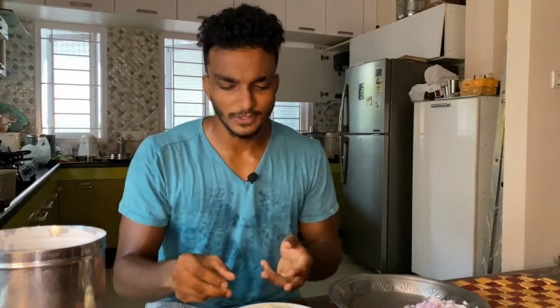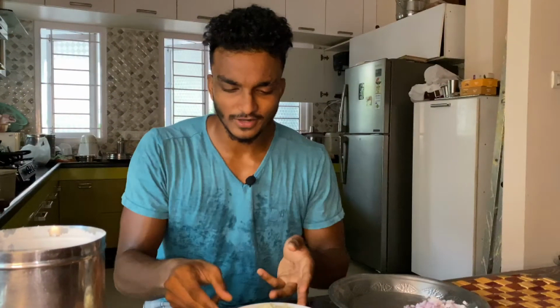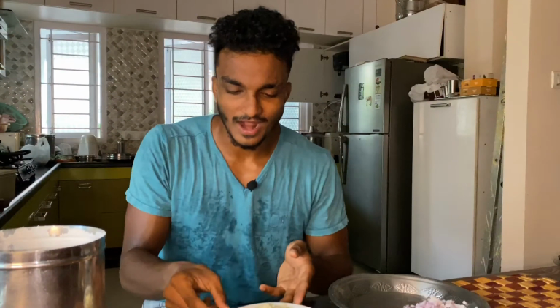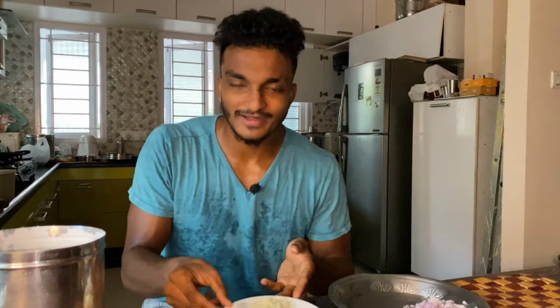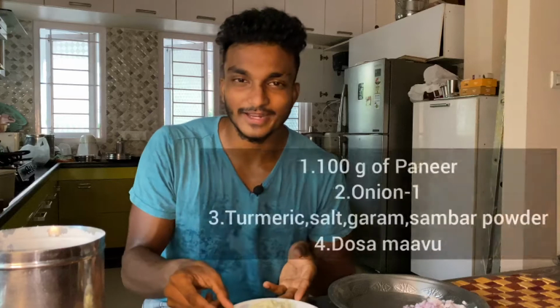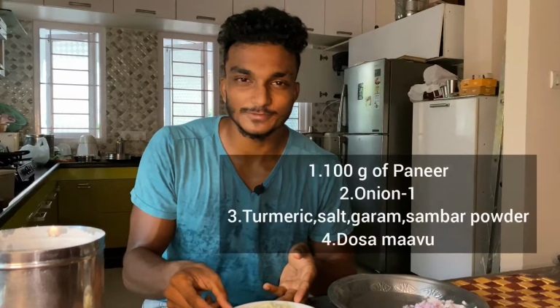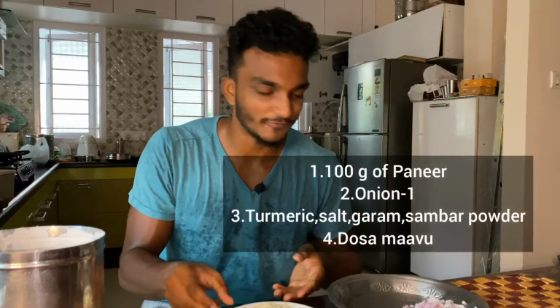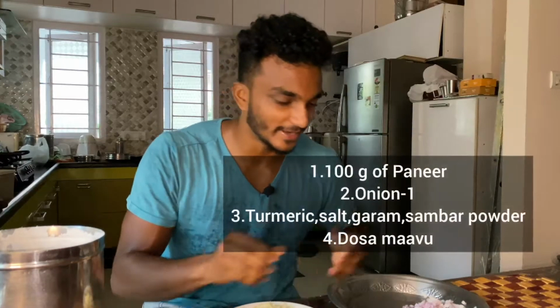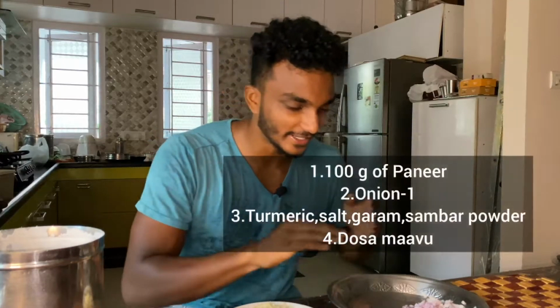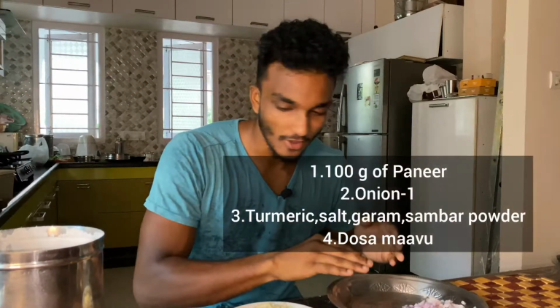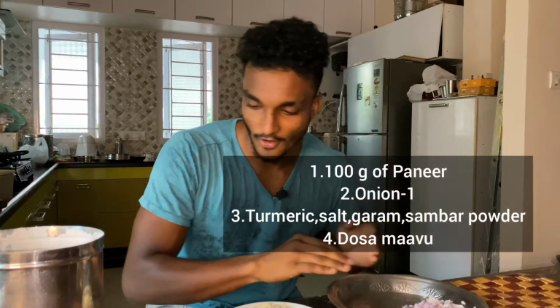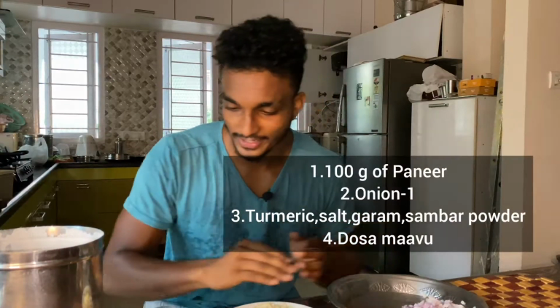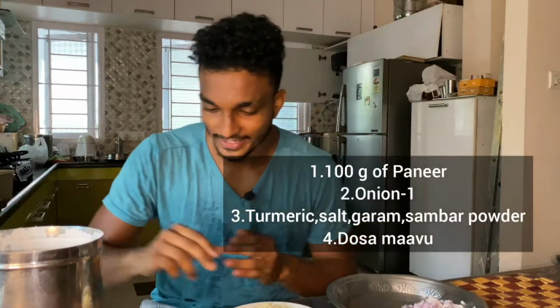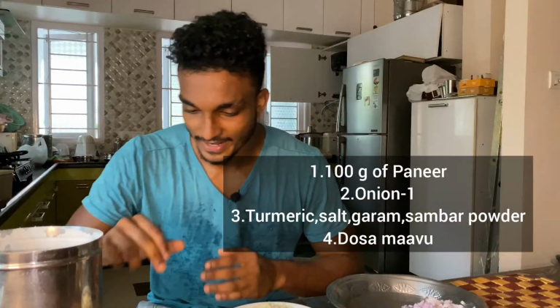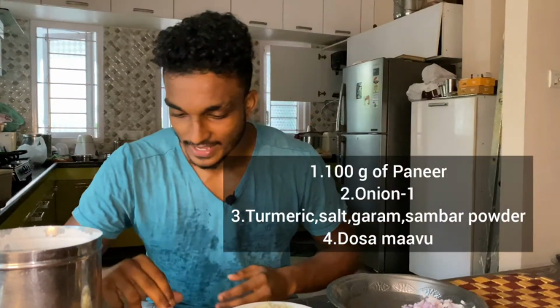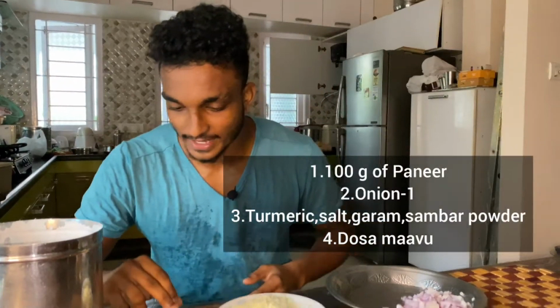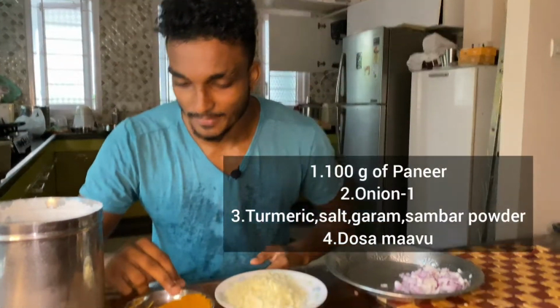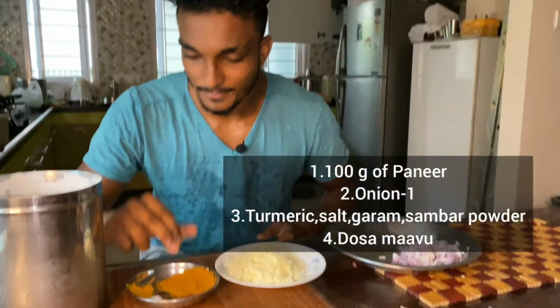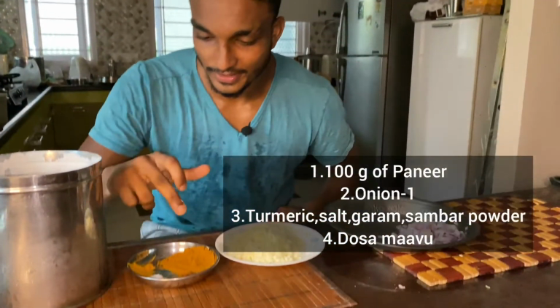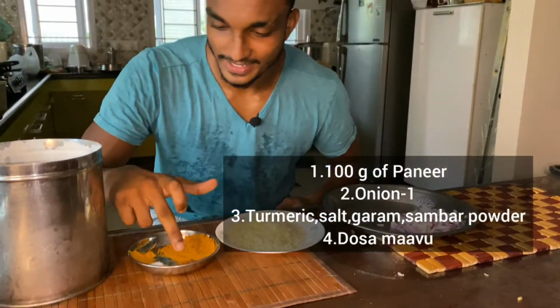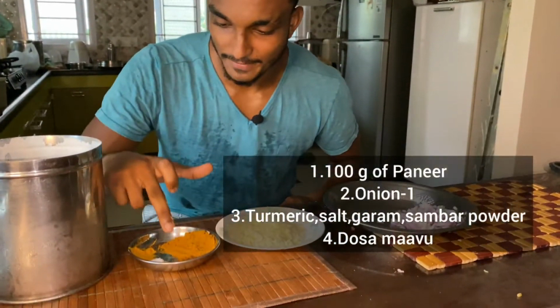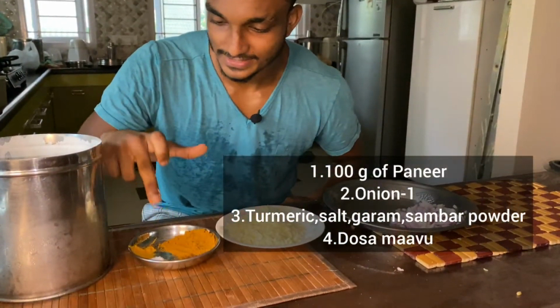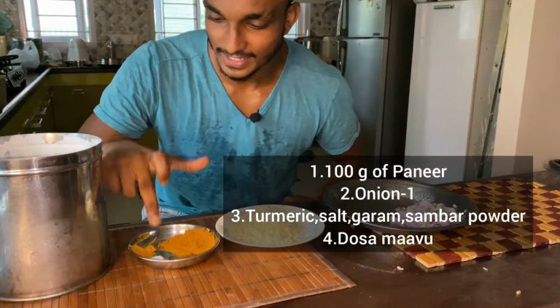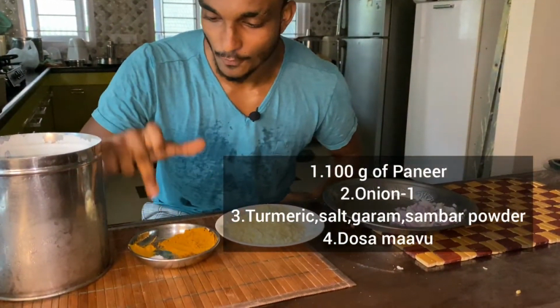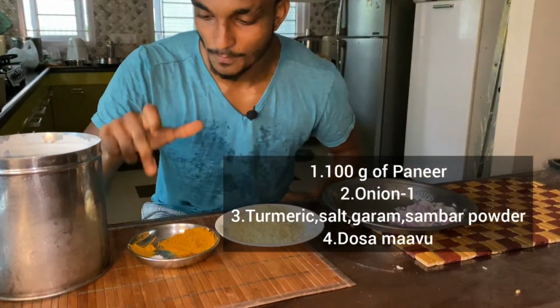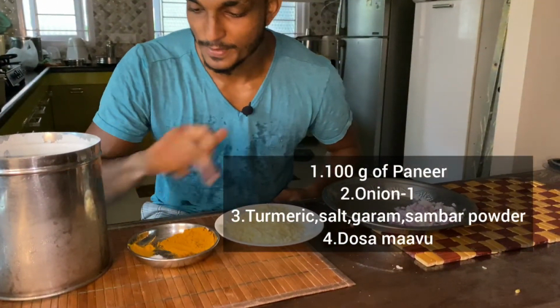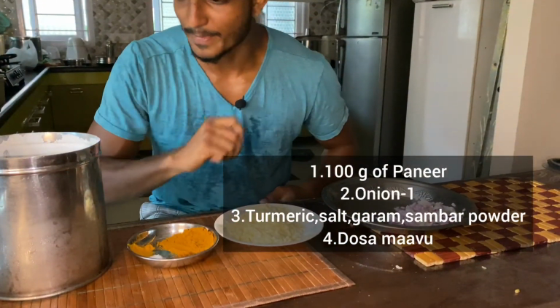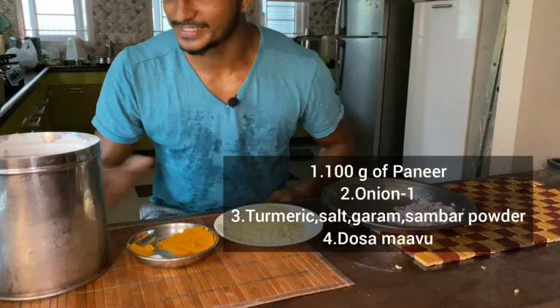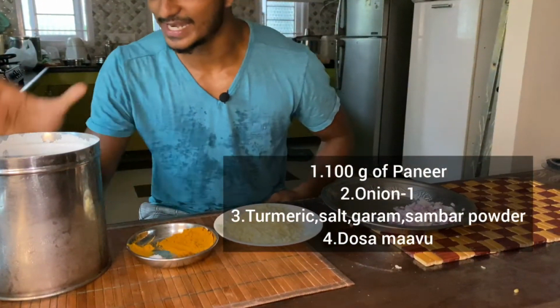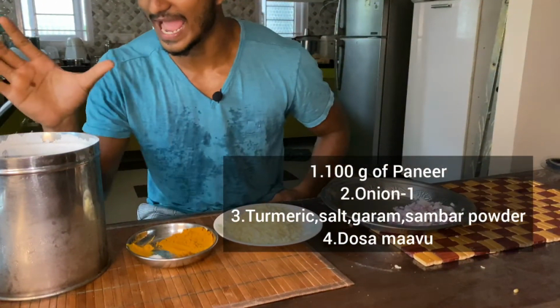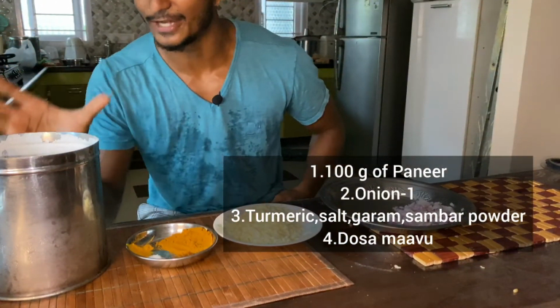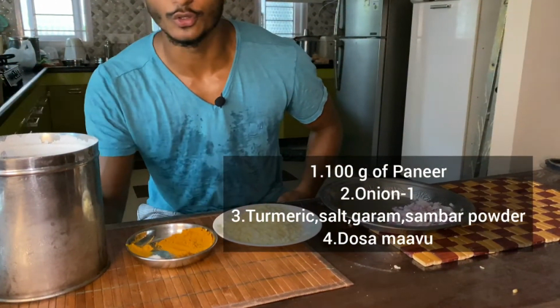100 grams of paneer, onion, sambar, garam masala, manjel (turmeric), and dough.